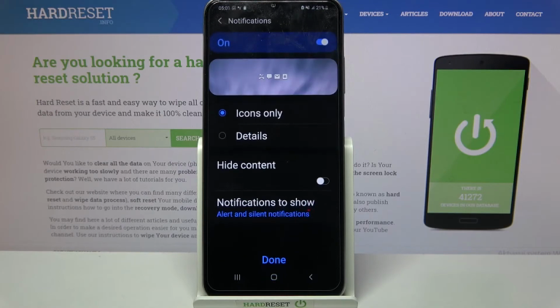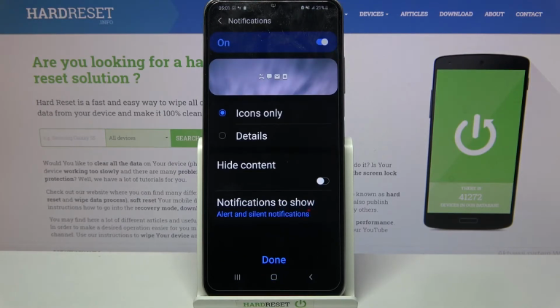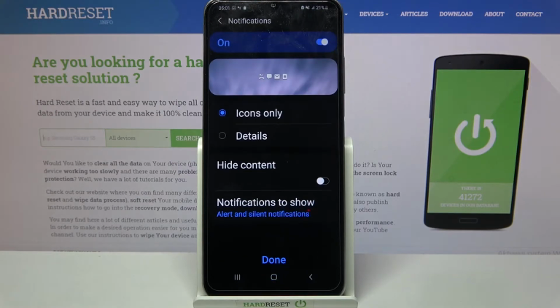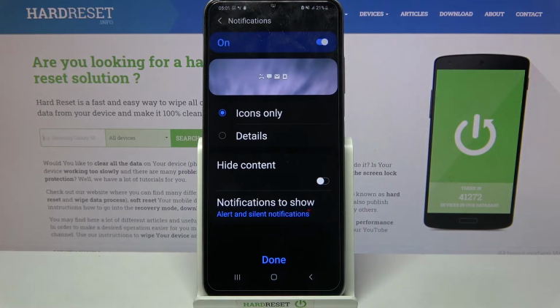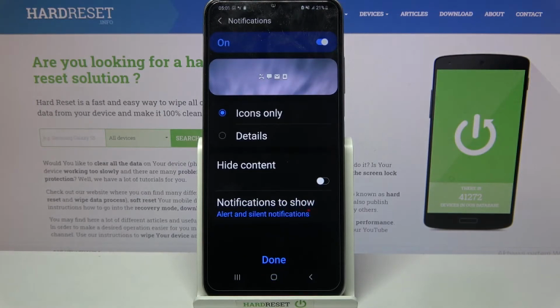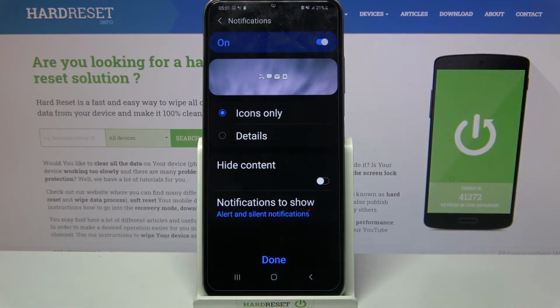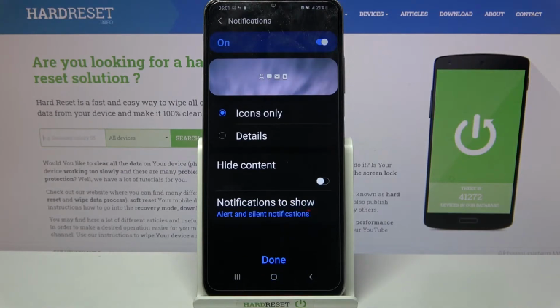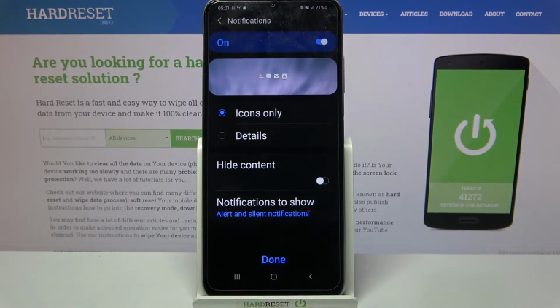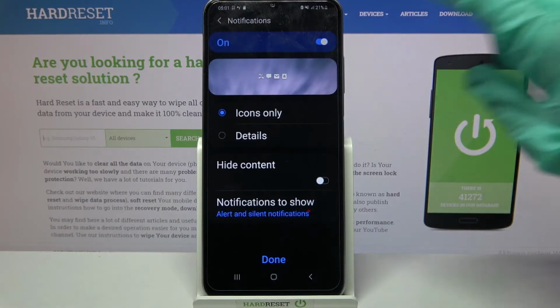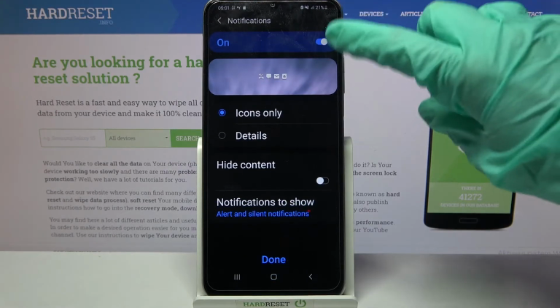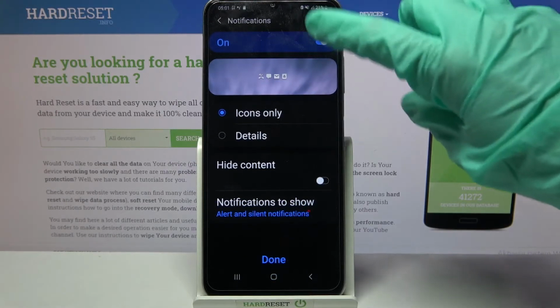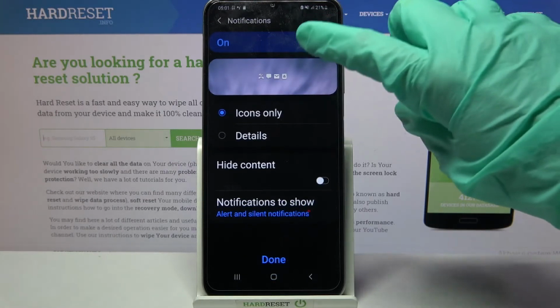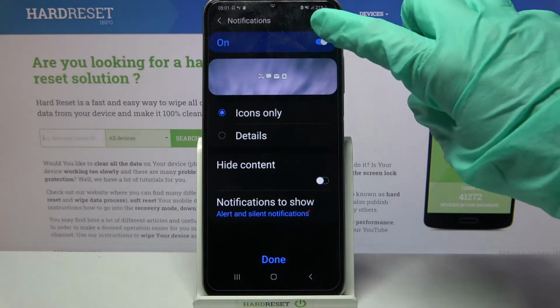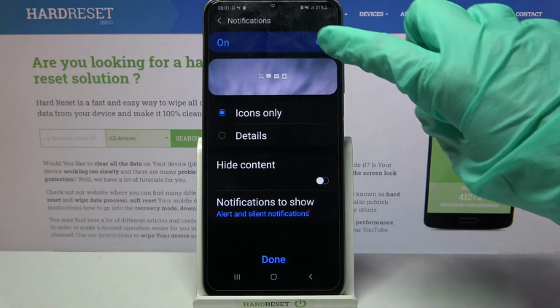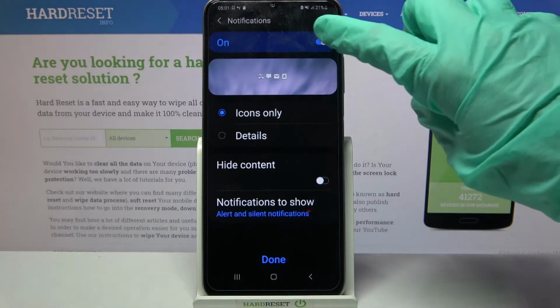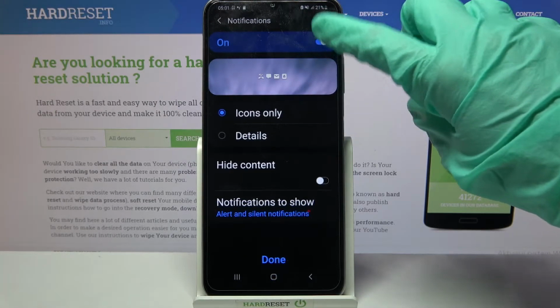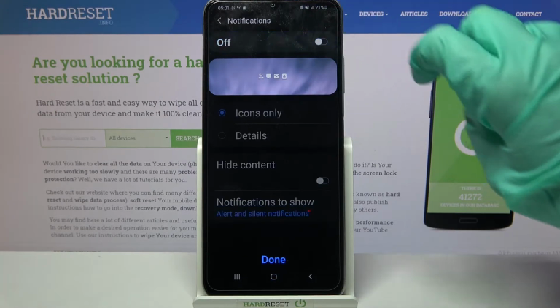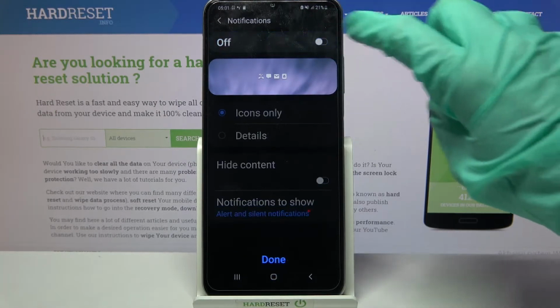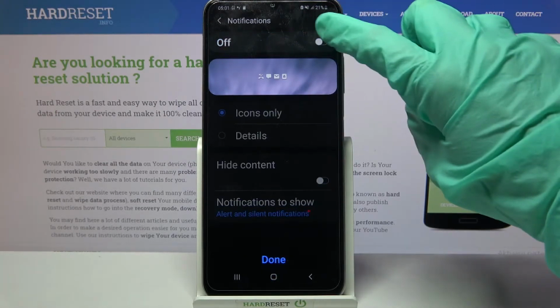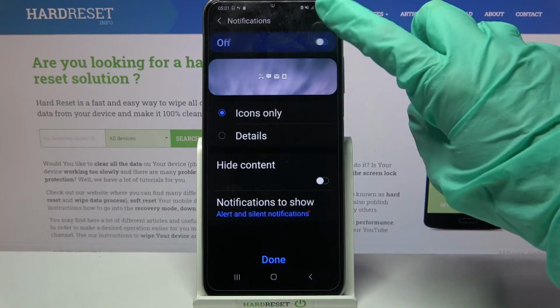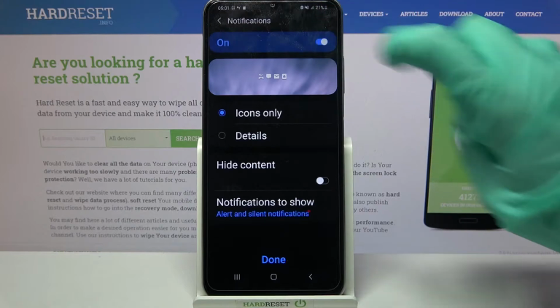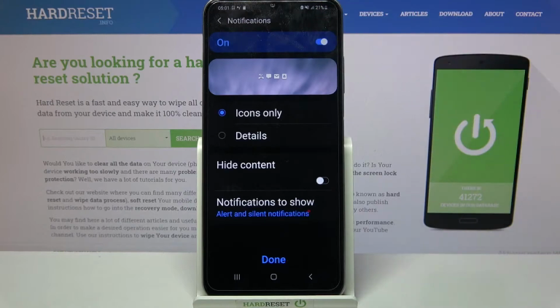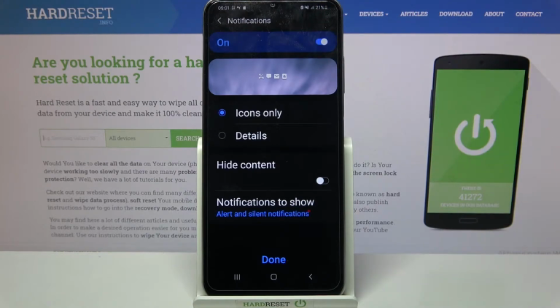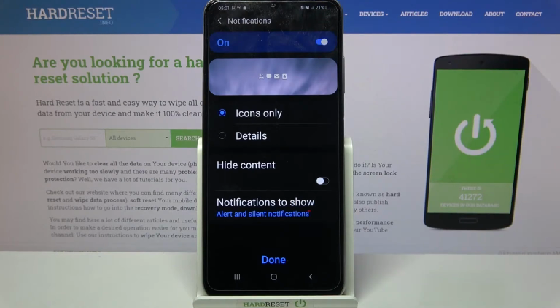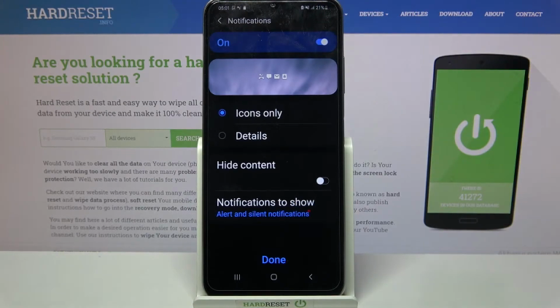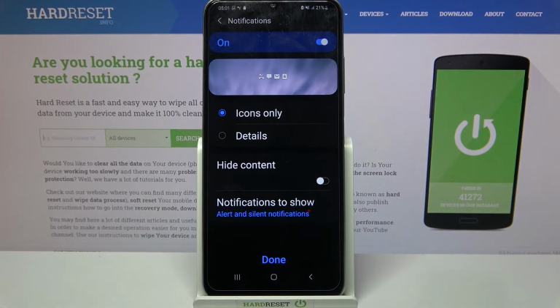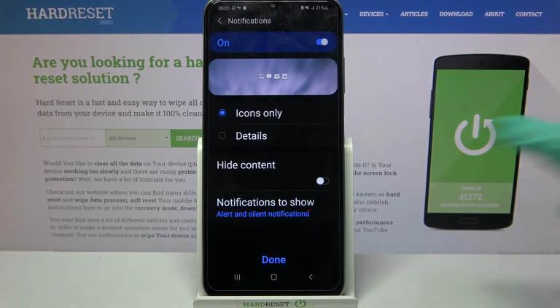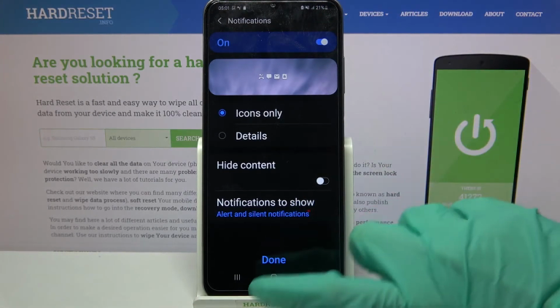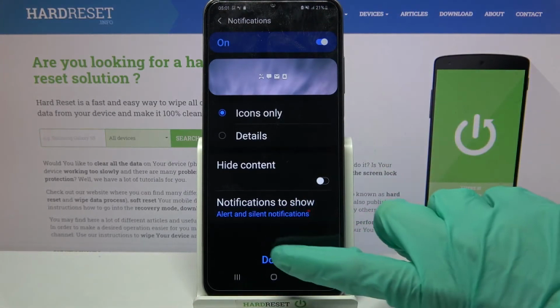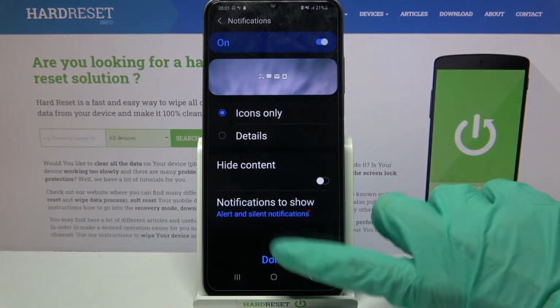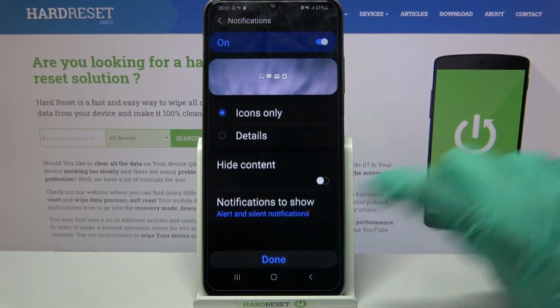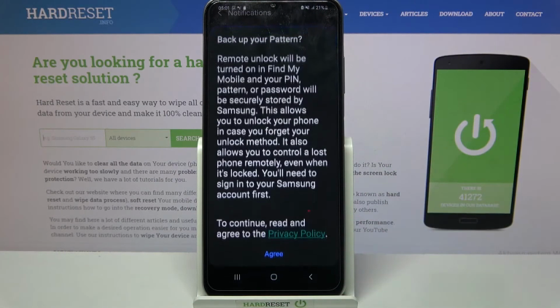If you want to turn off or on notifications on your lock screen, just click on the switcher over here. When you're done, tap on done.